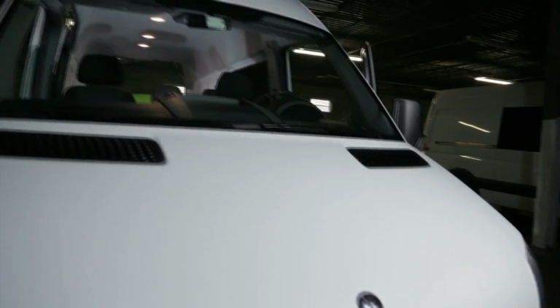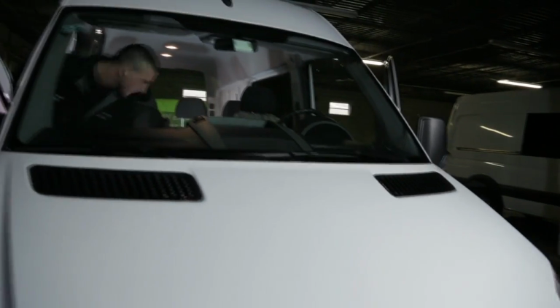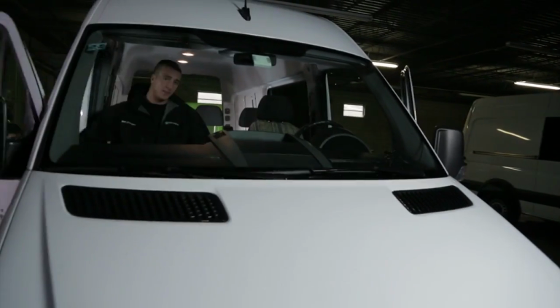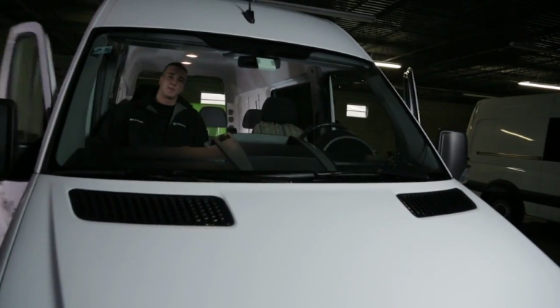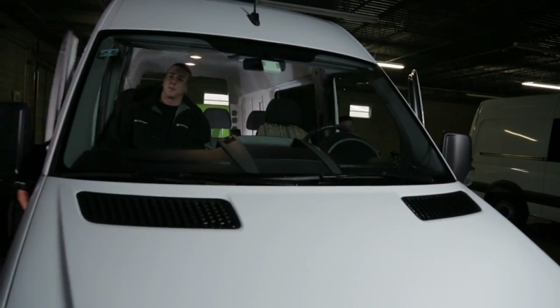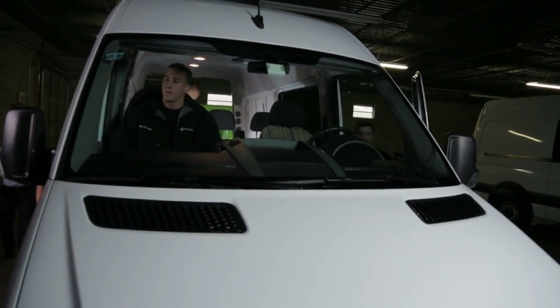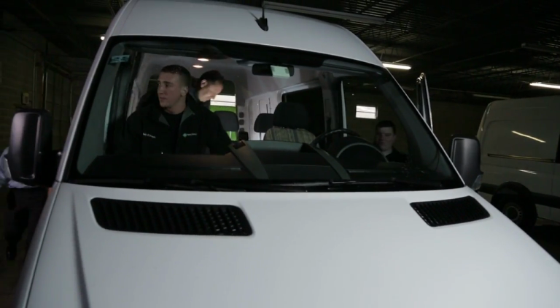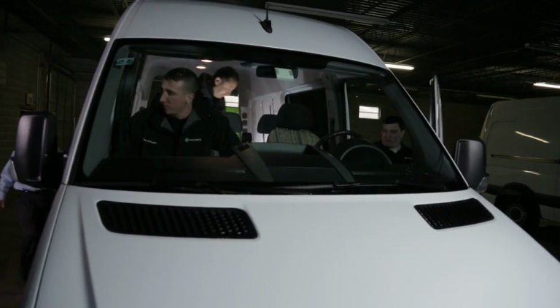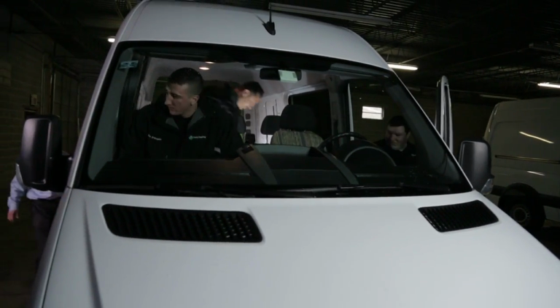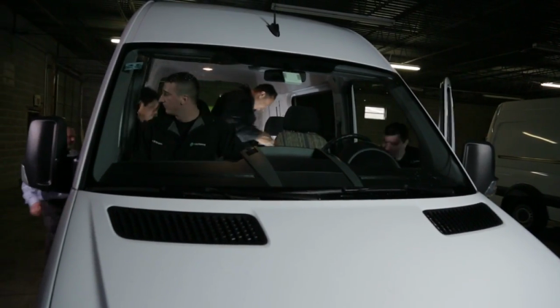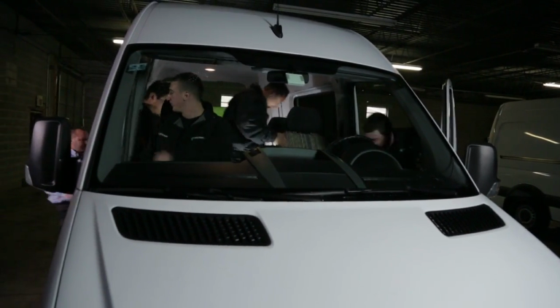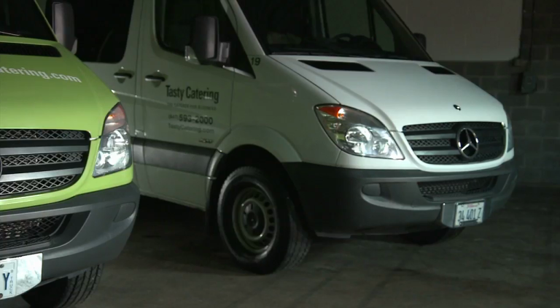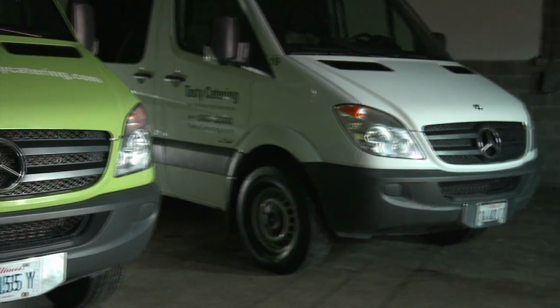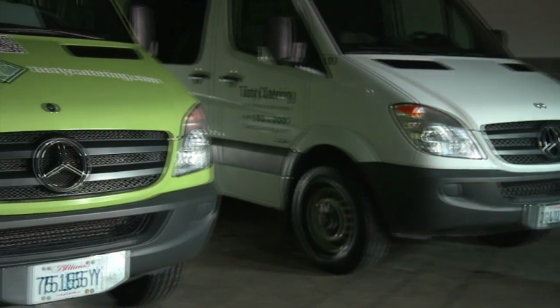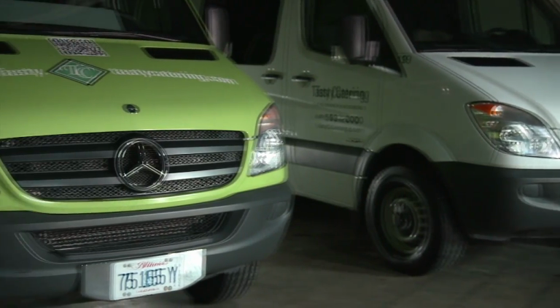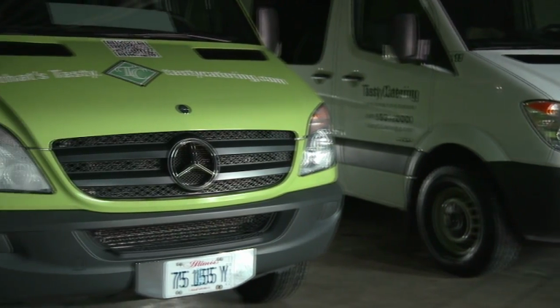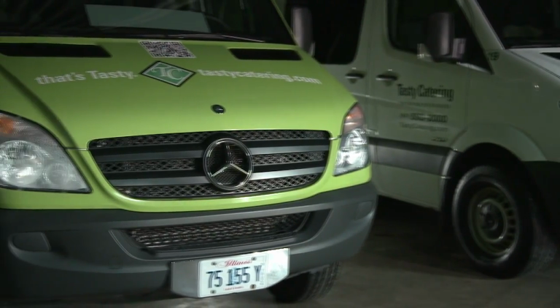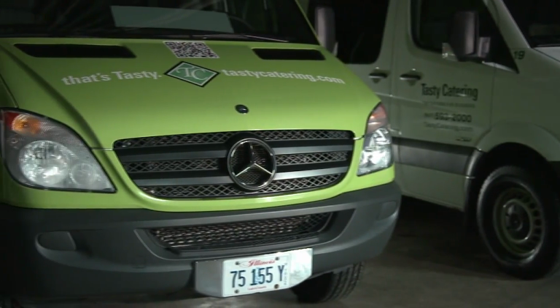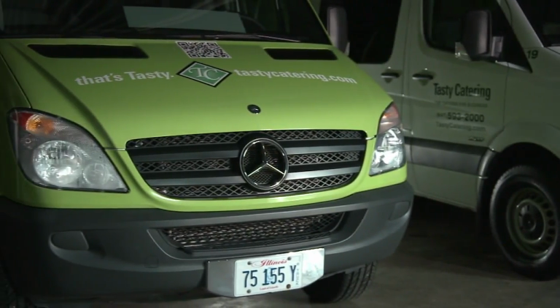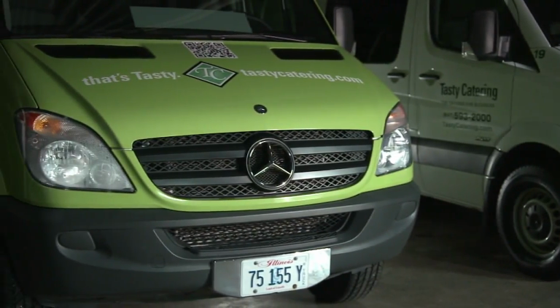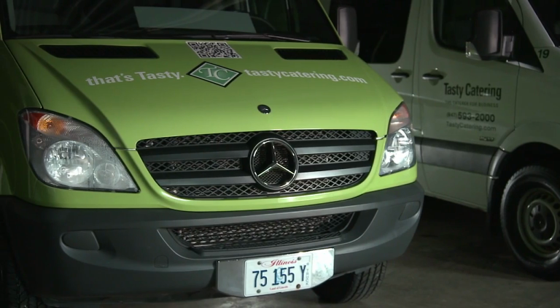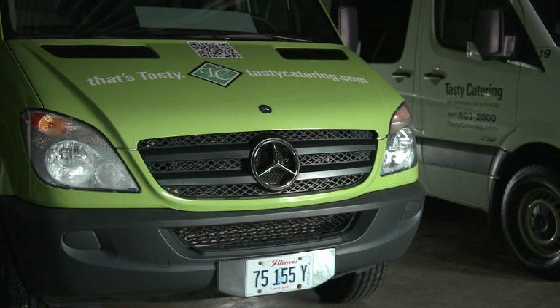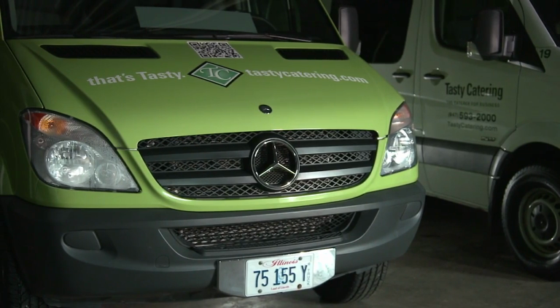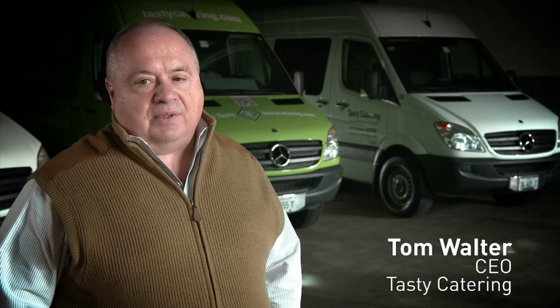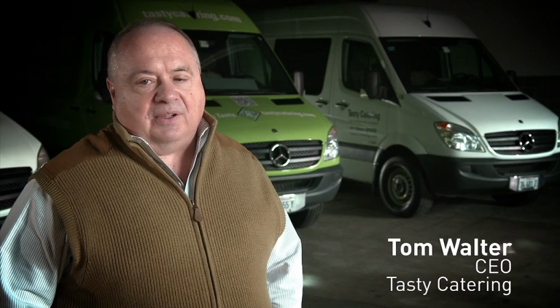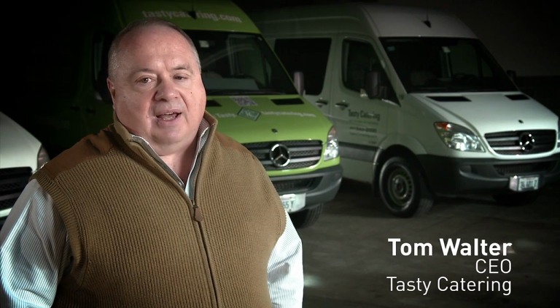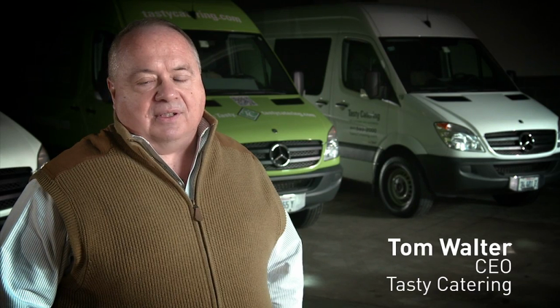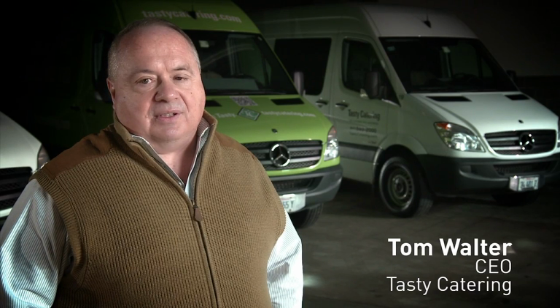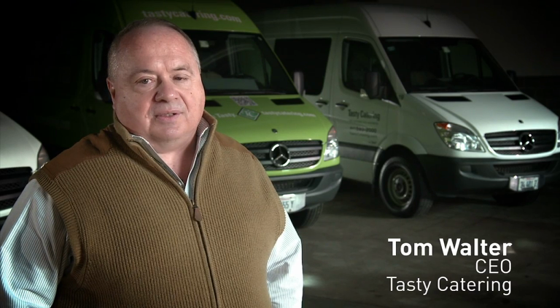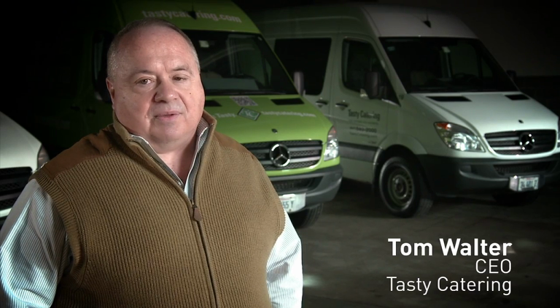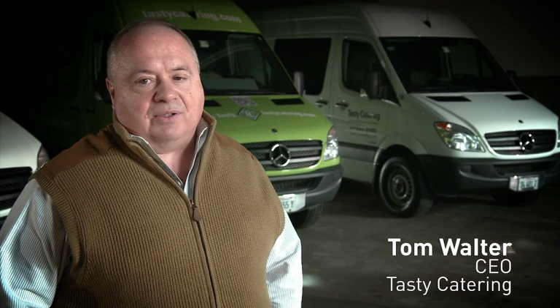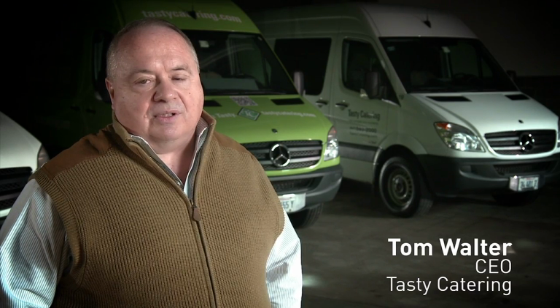When I factored in the cost of maintenance, the longevity of the vehicle, the ease of use, it was very obvious that this was the right choice.